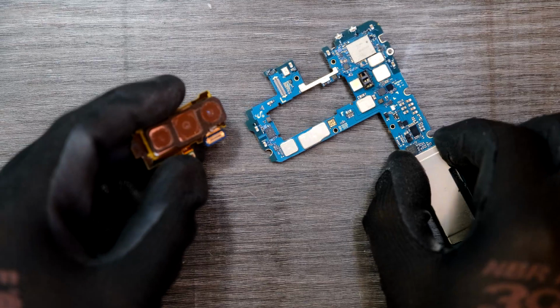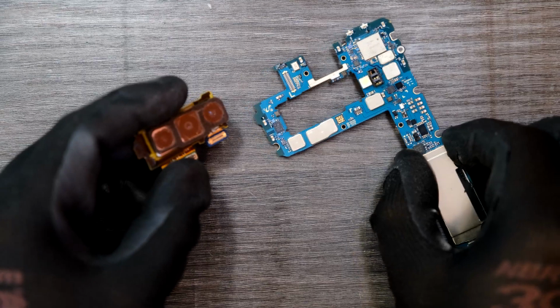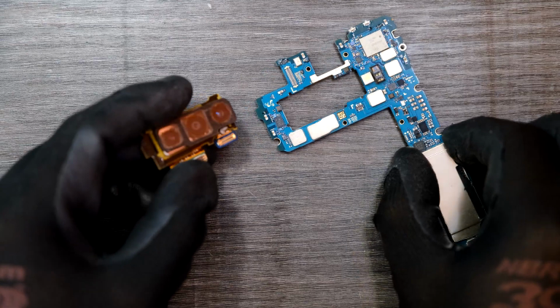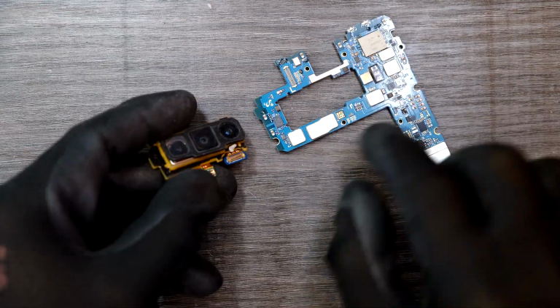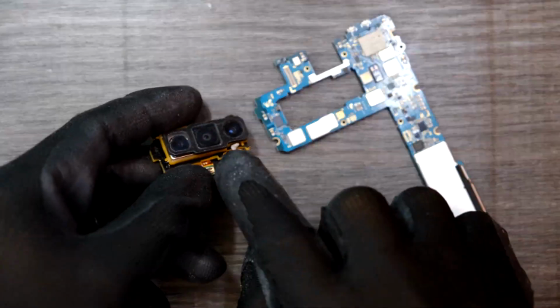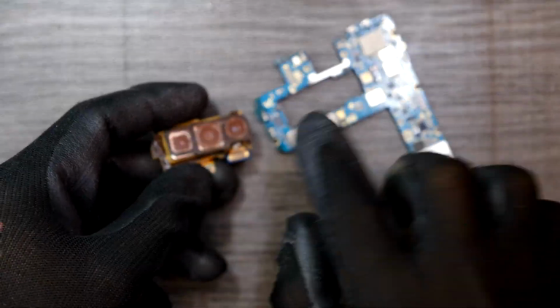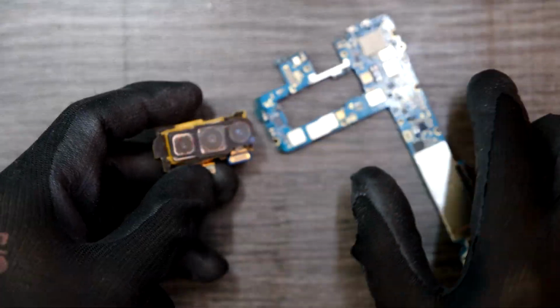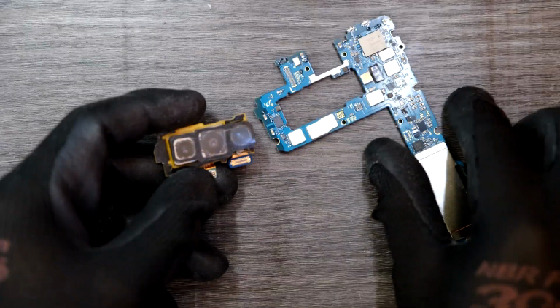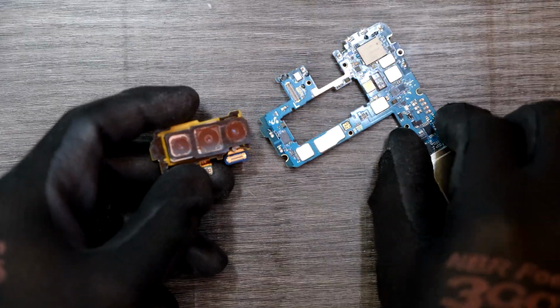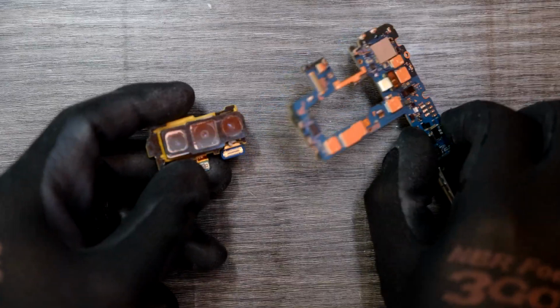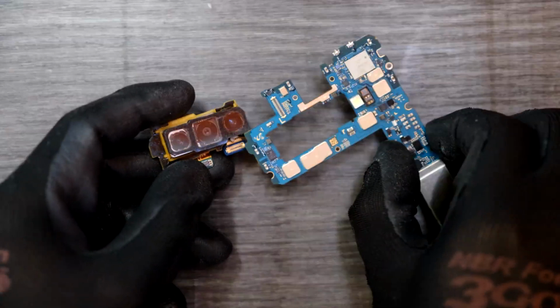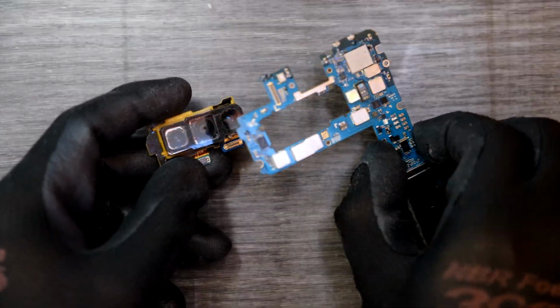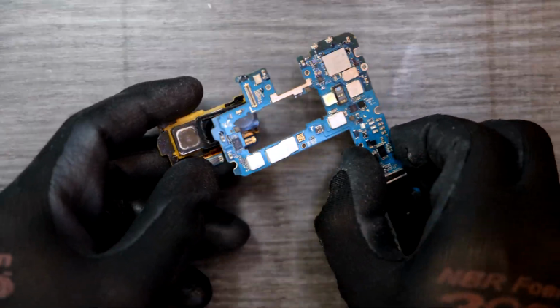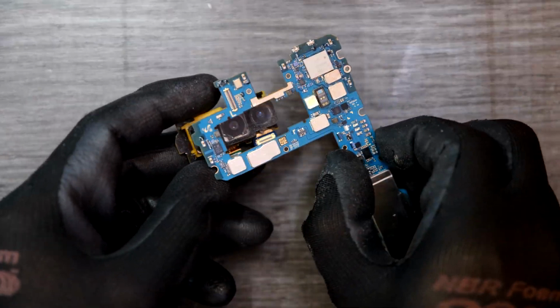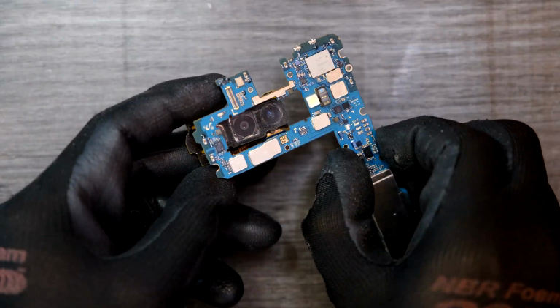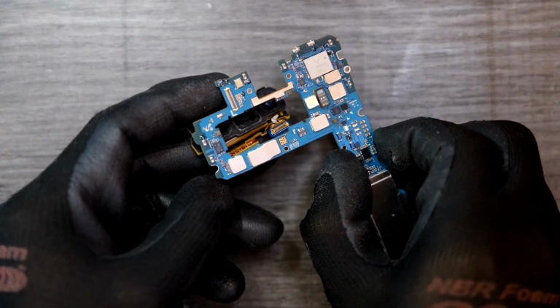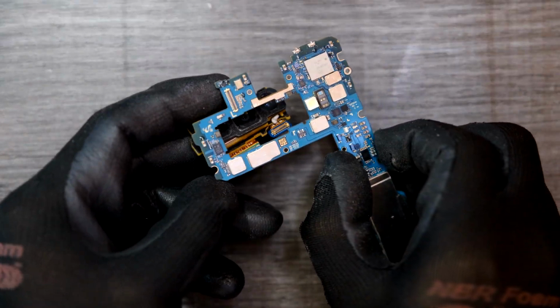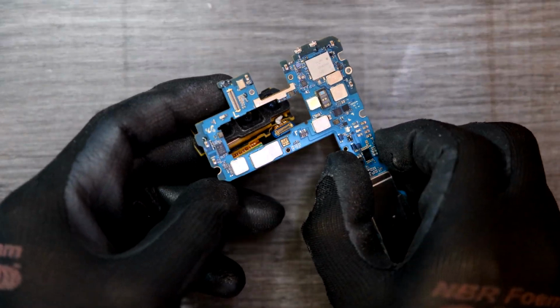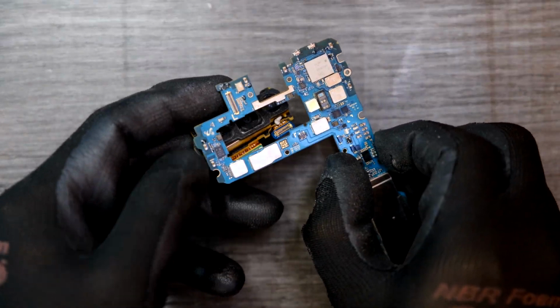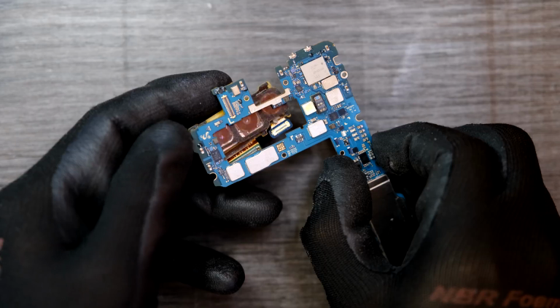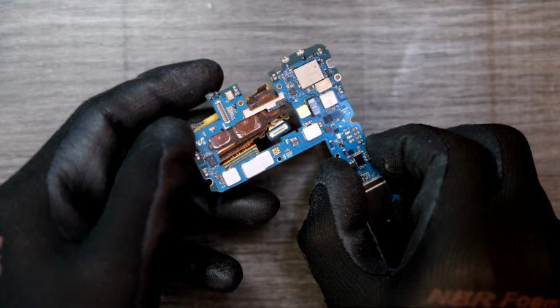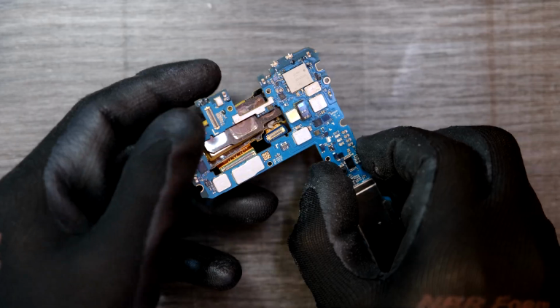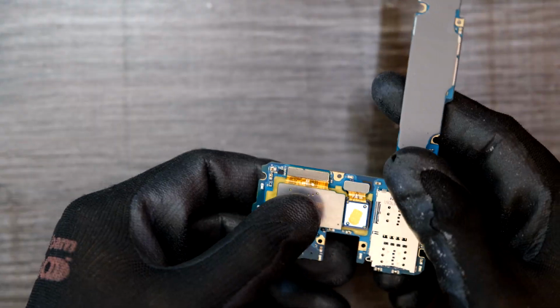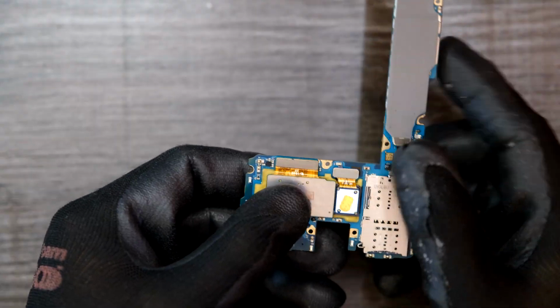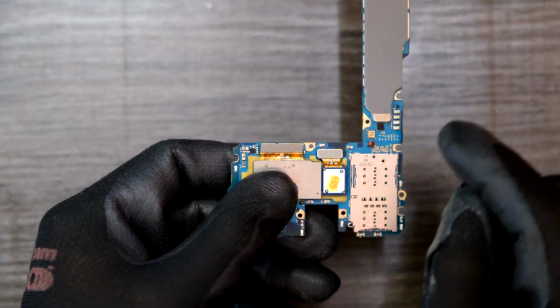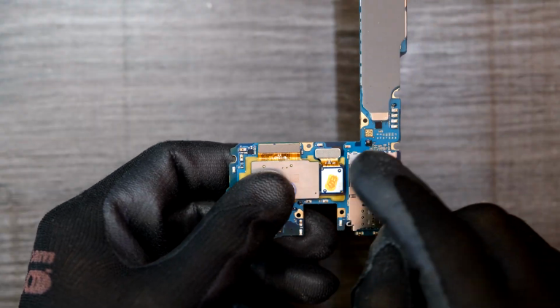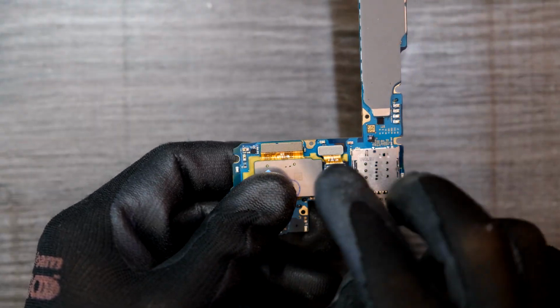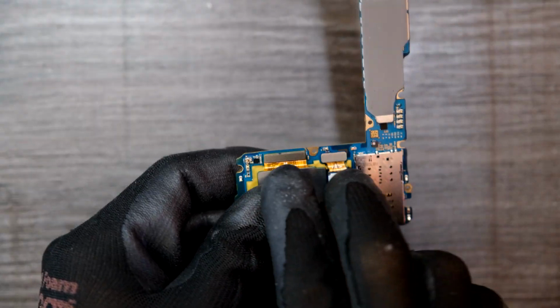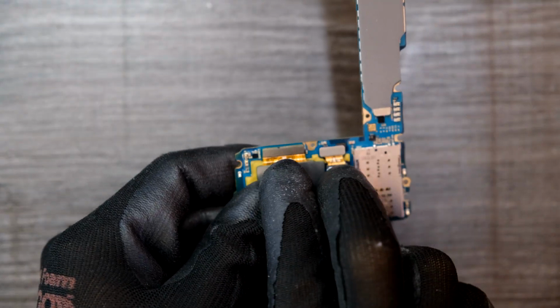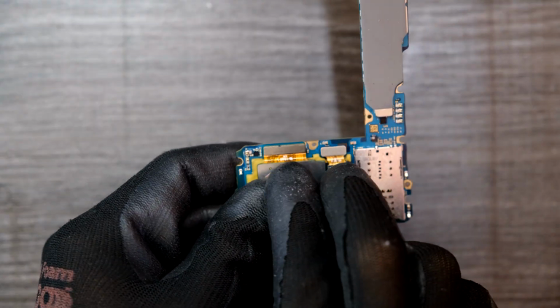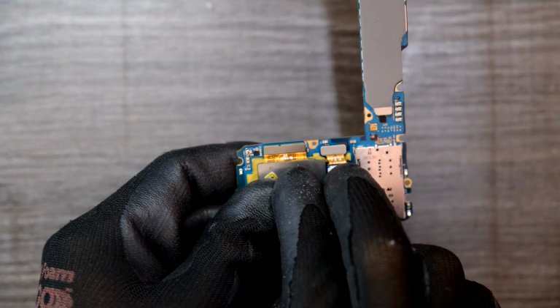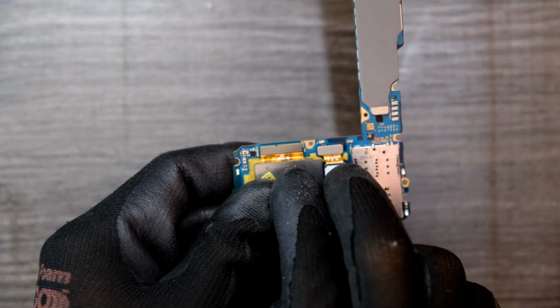Okay, this one's a new one — I'll install this. Make sure you connect these two cables.